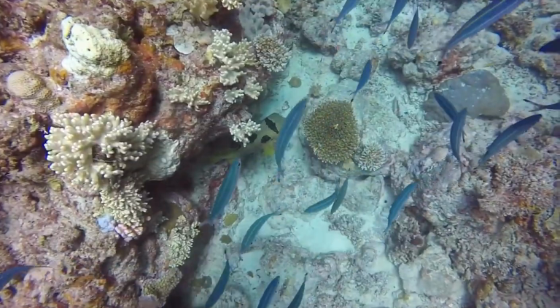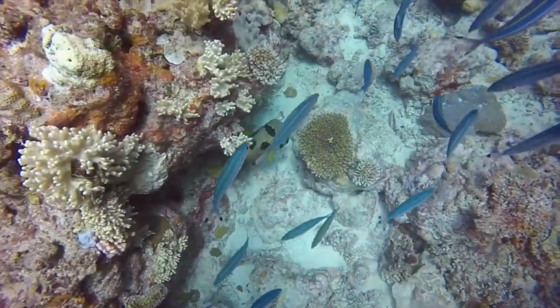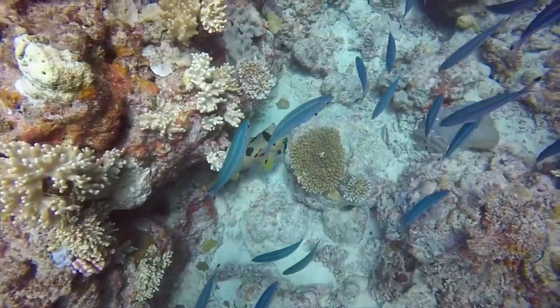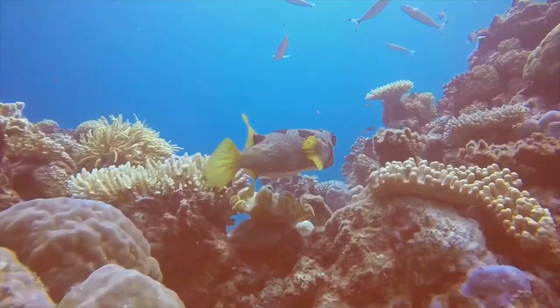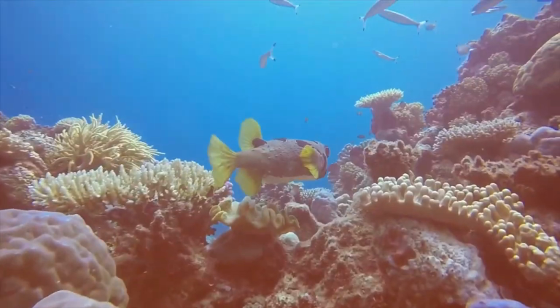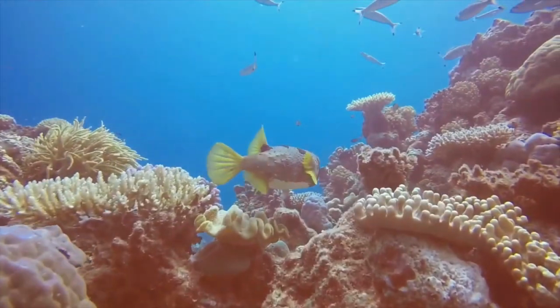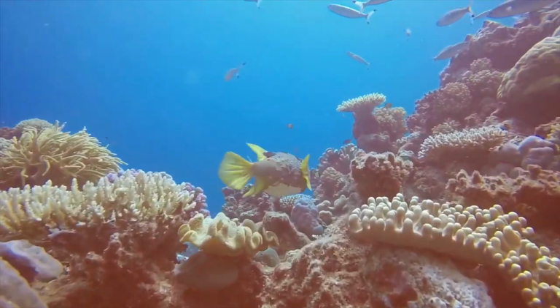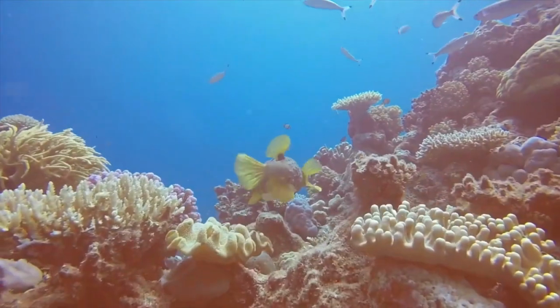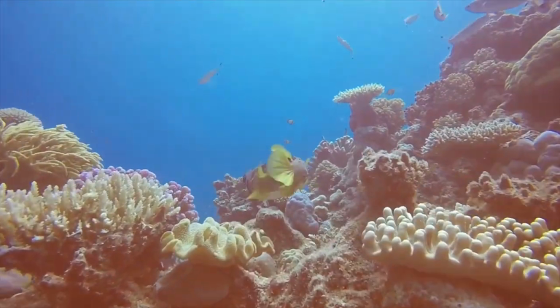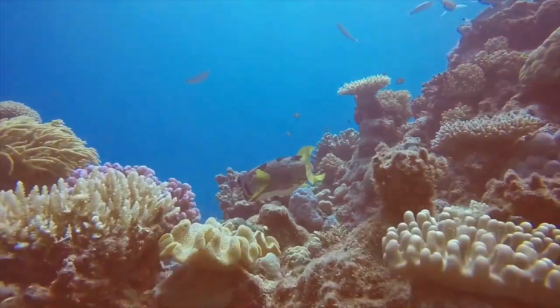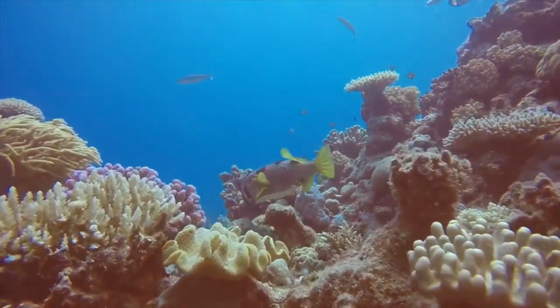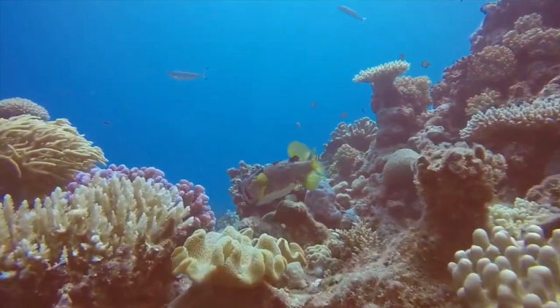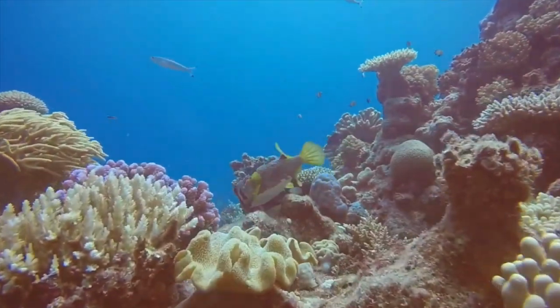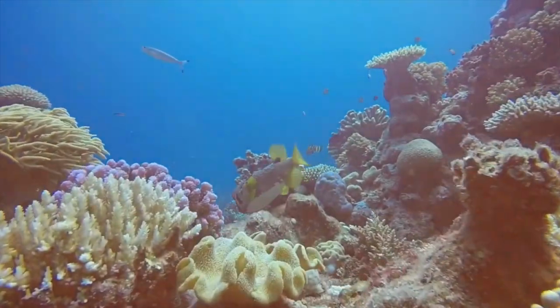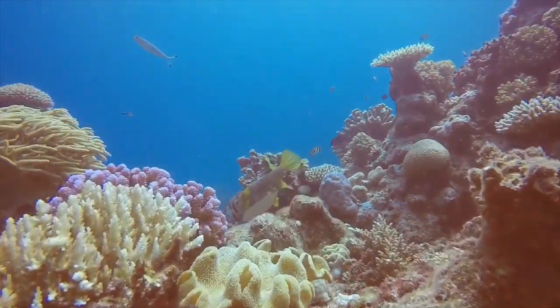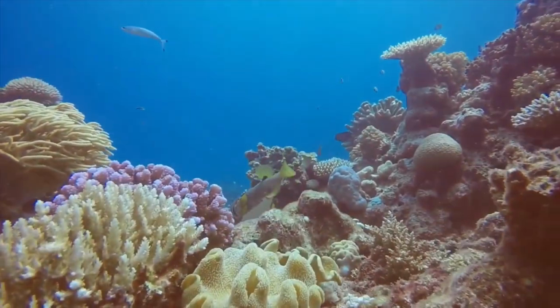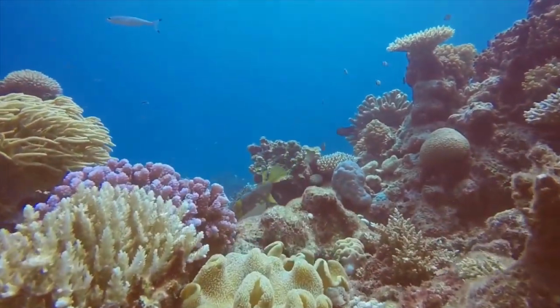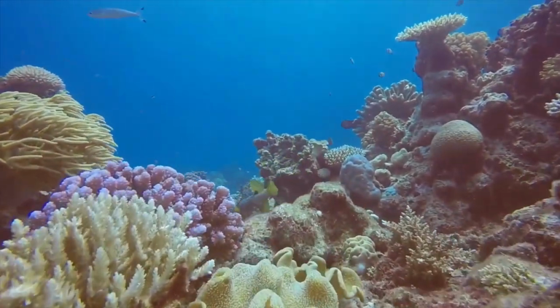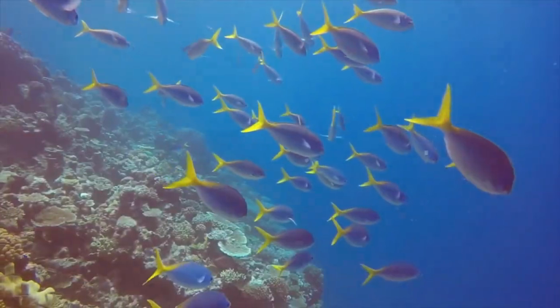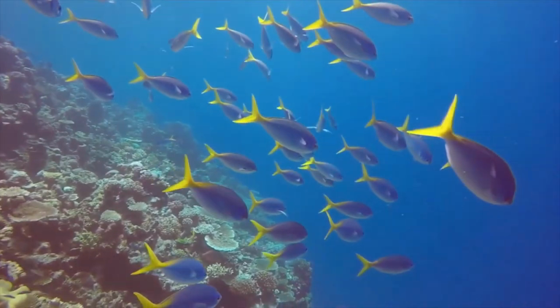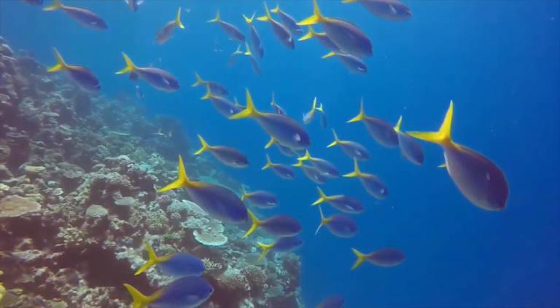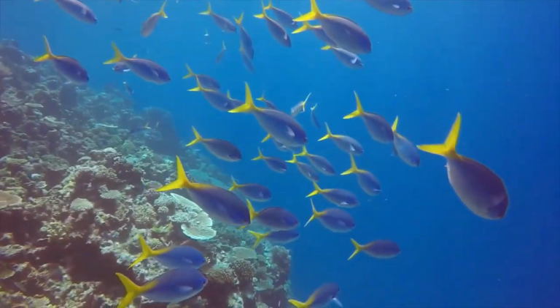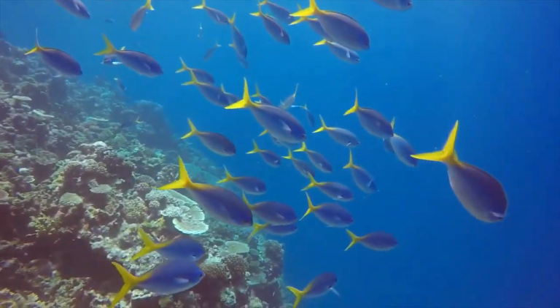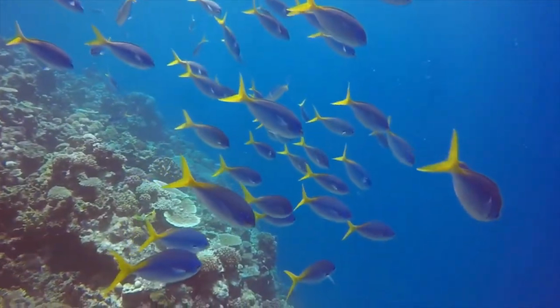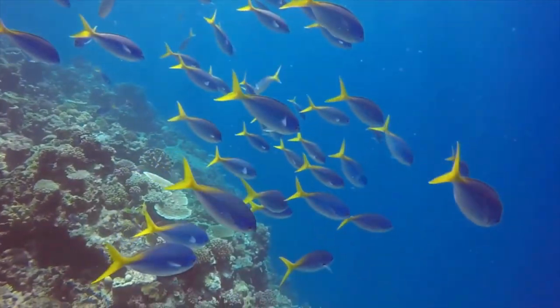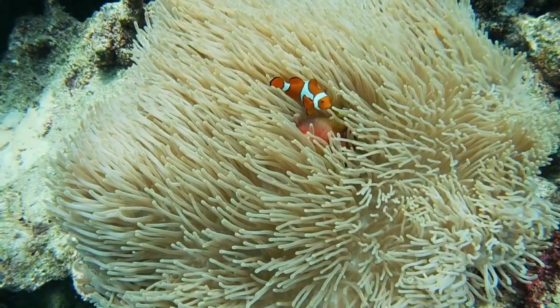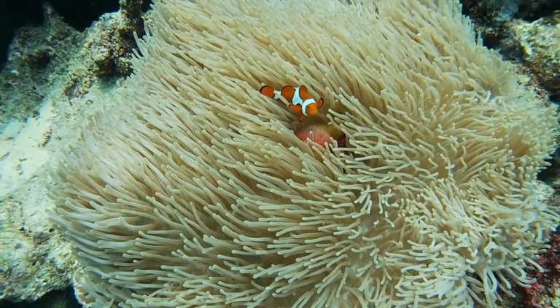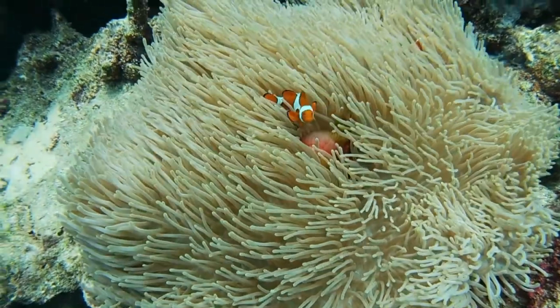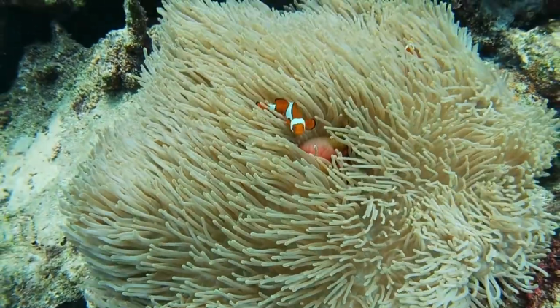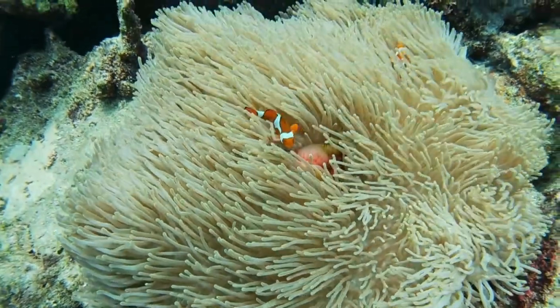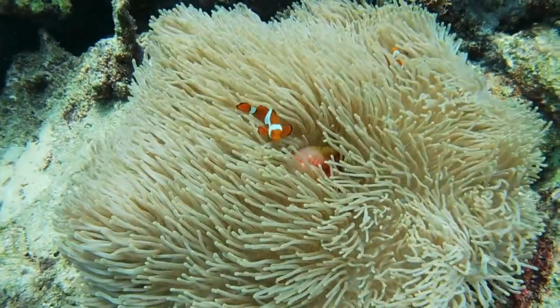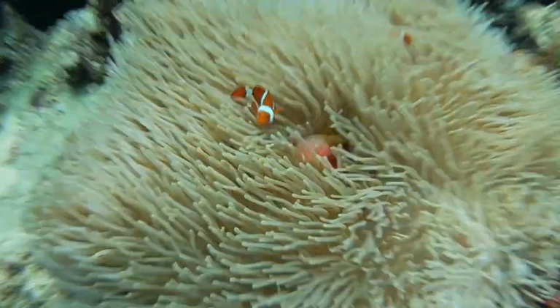The Great Barrier Reef is considered to be one of the 7 natural wonders of the world and is a UNESCO World Heritage Site.